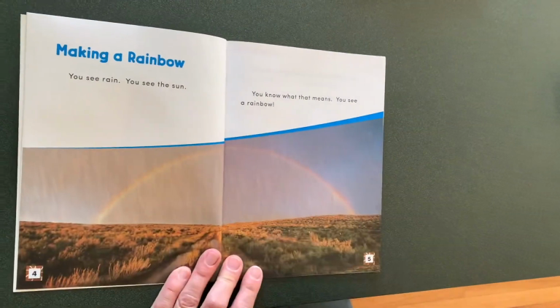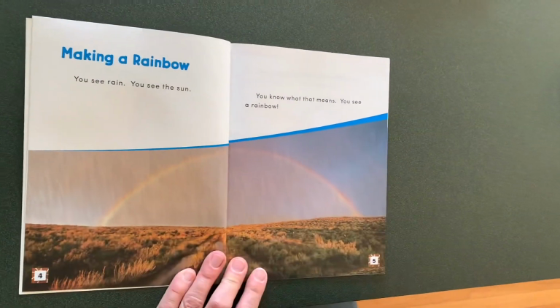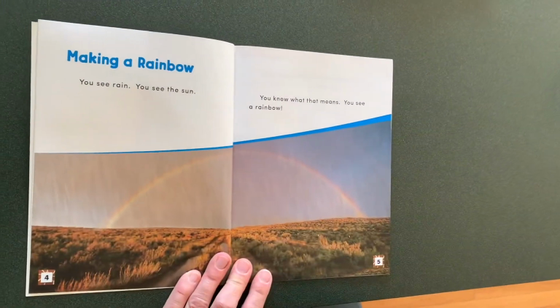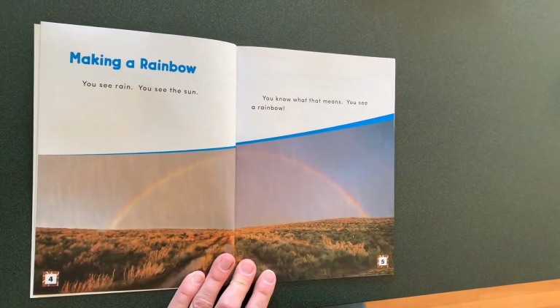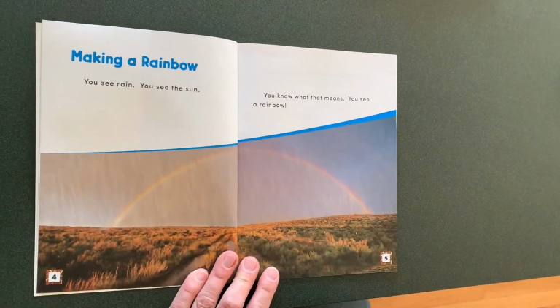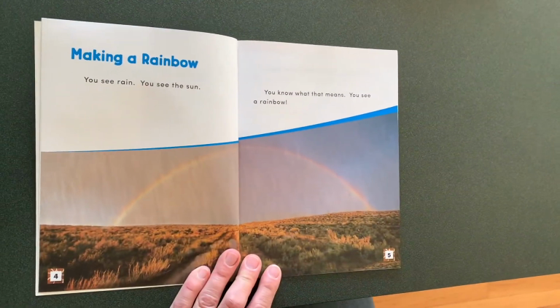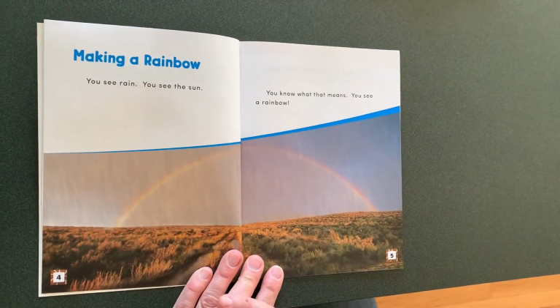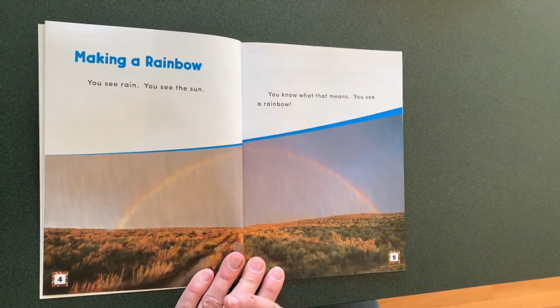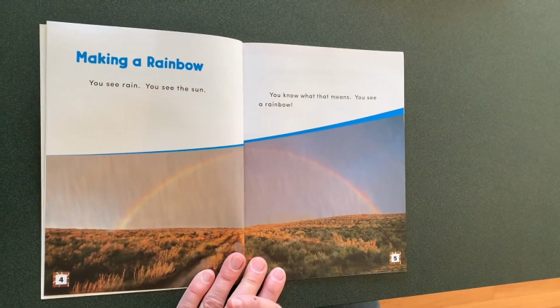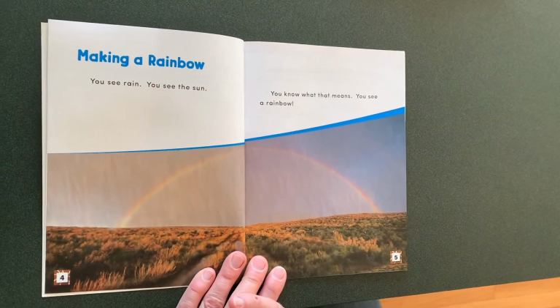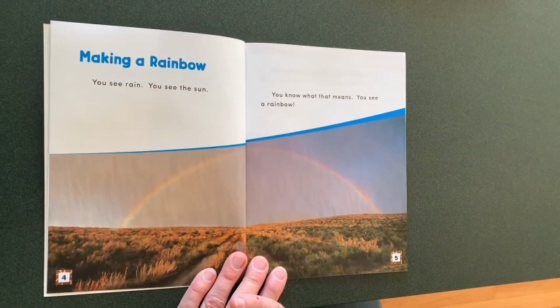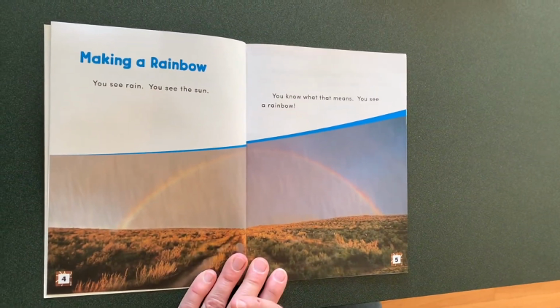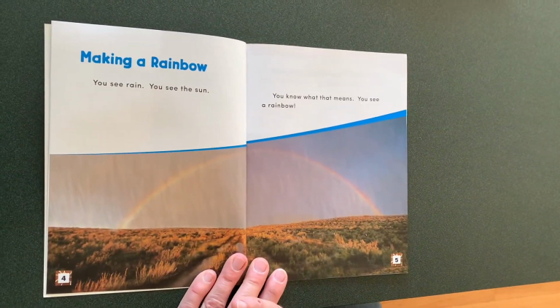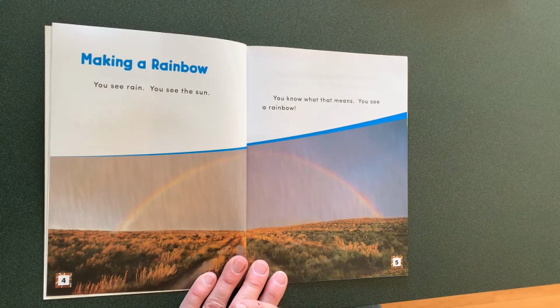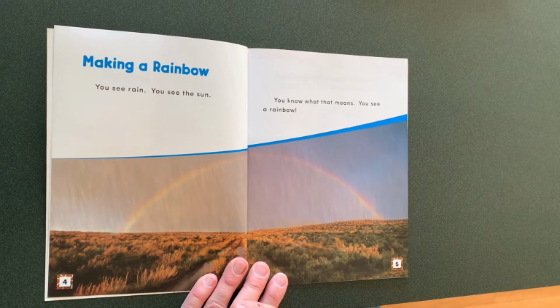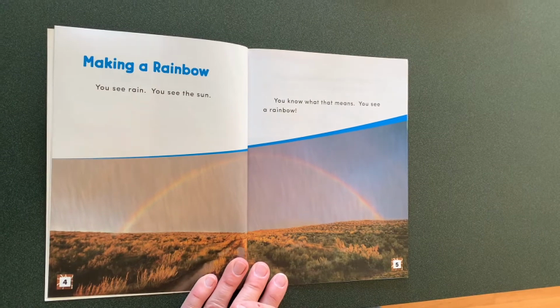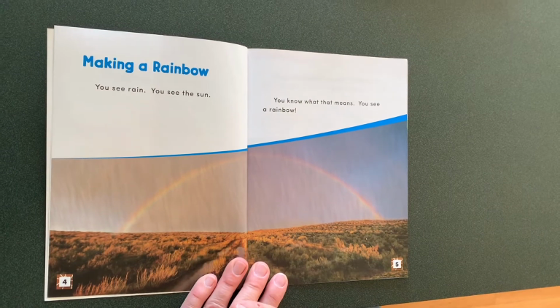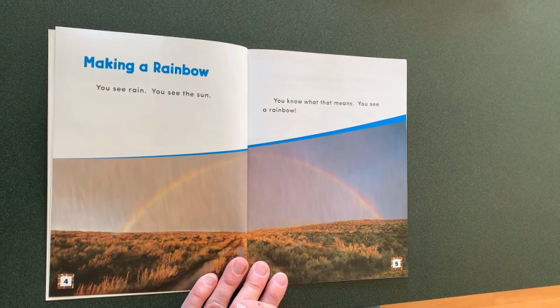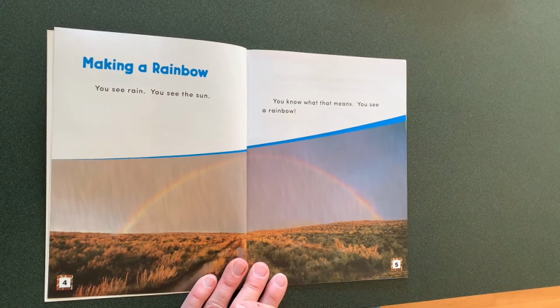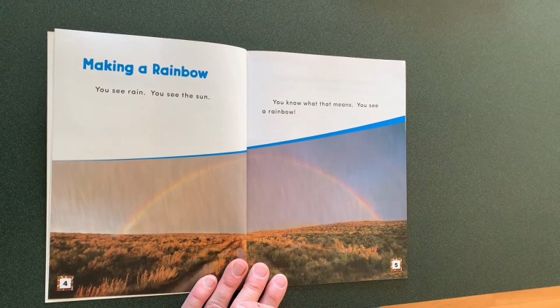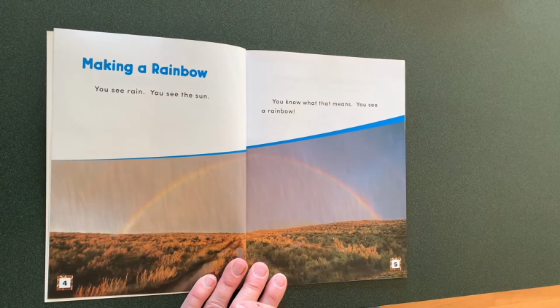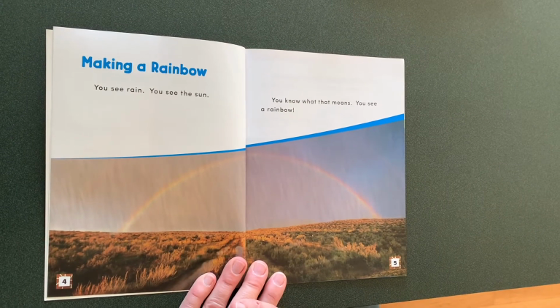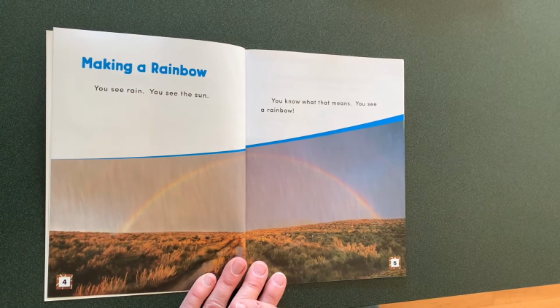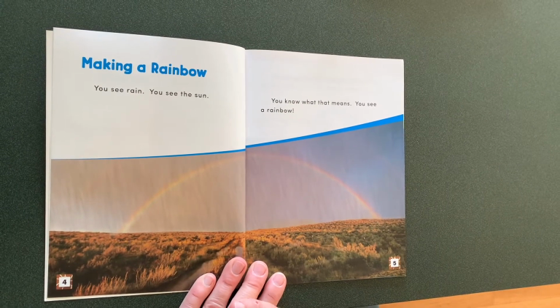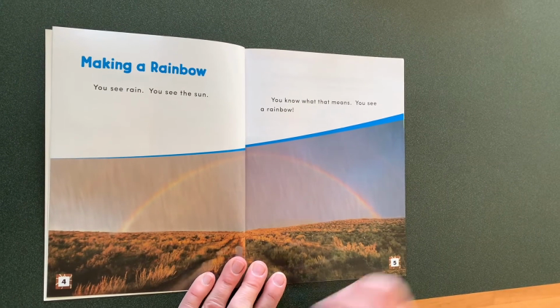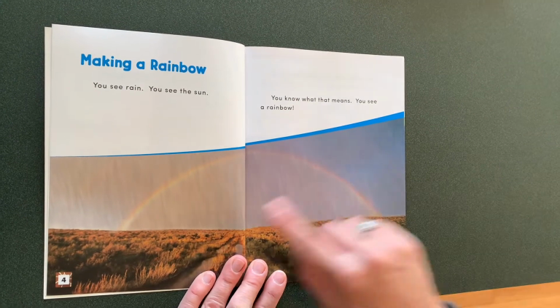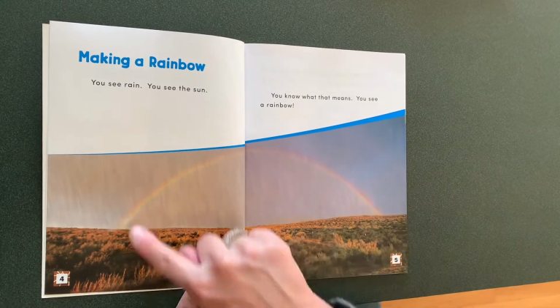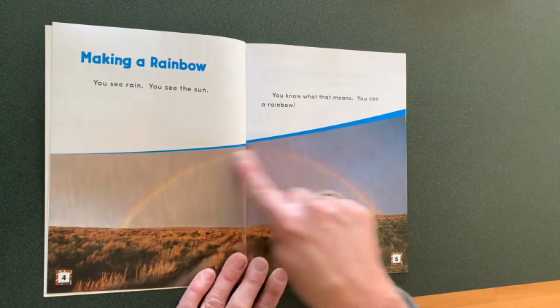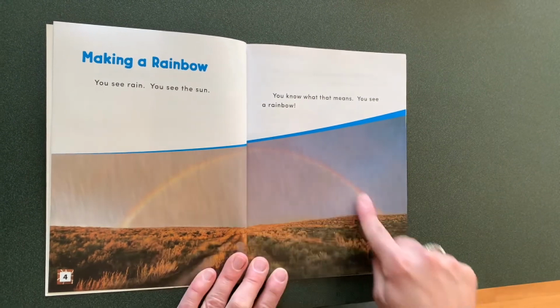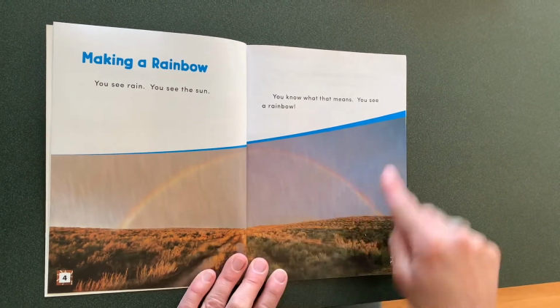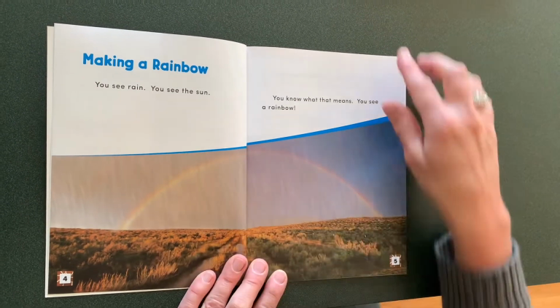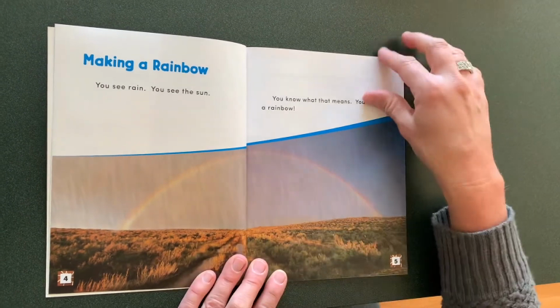Making a rainbow. You see rain, you see the sun. You know what that means — you see a rainbow.